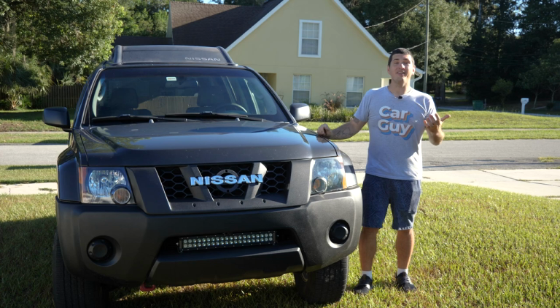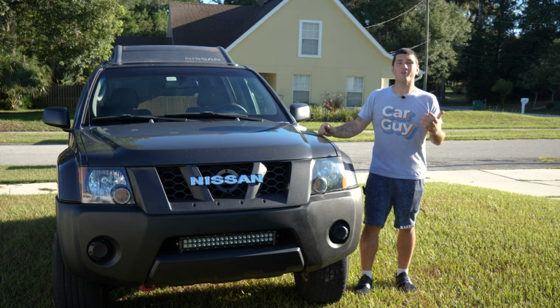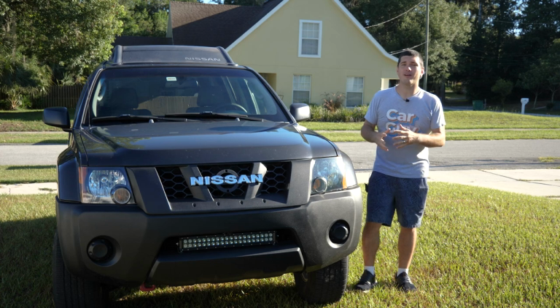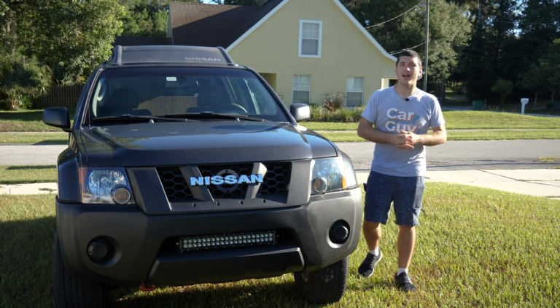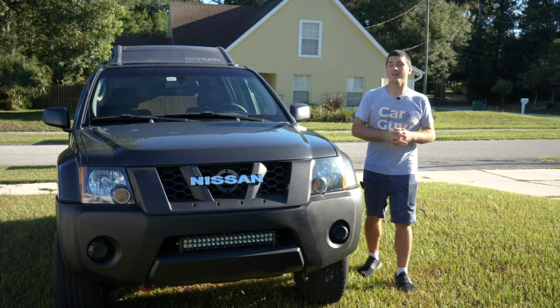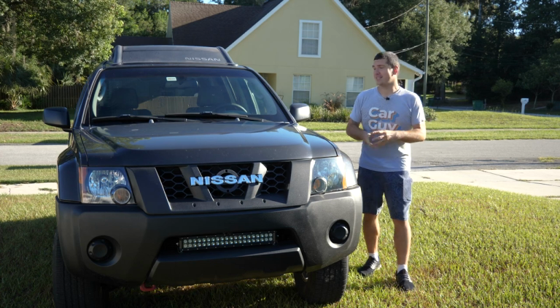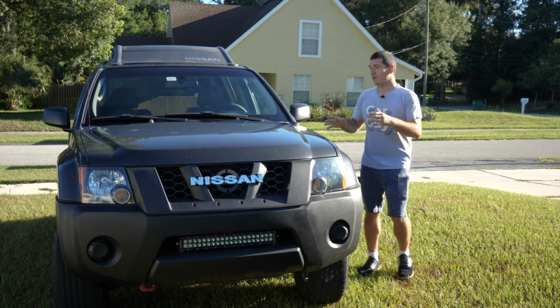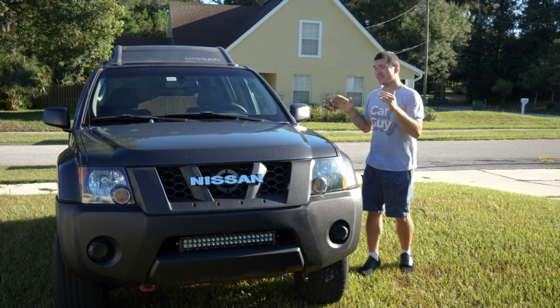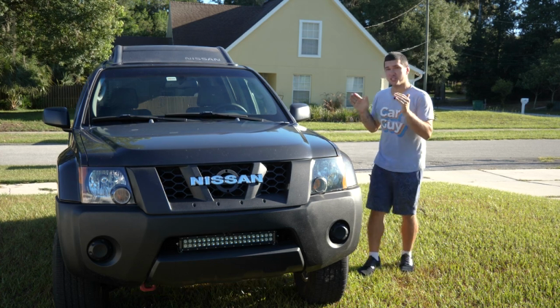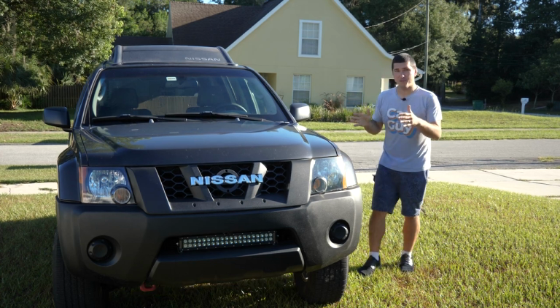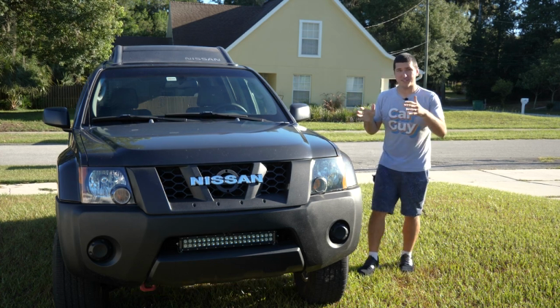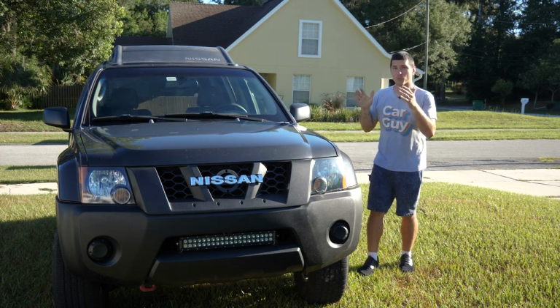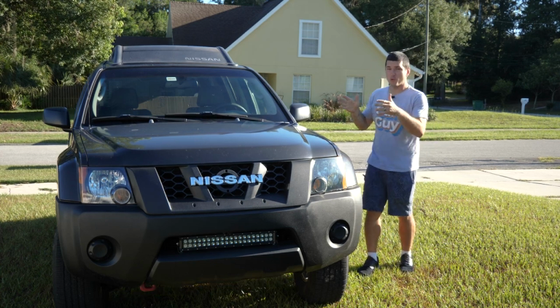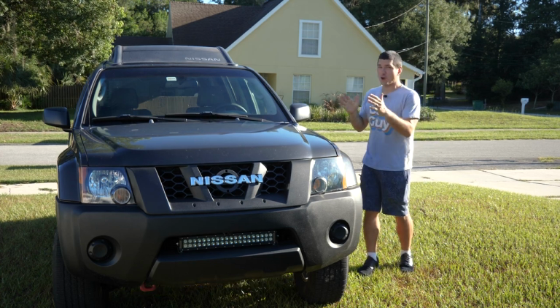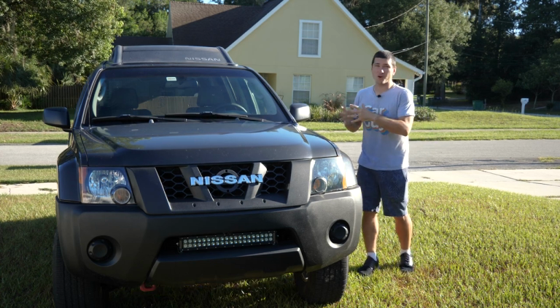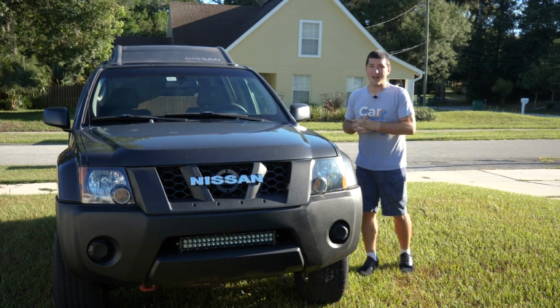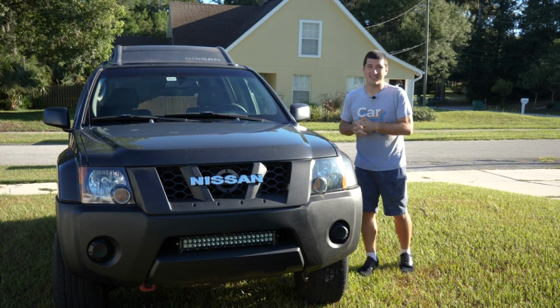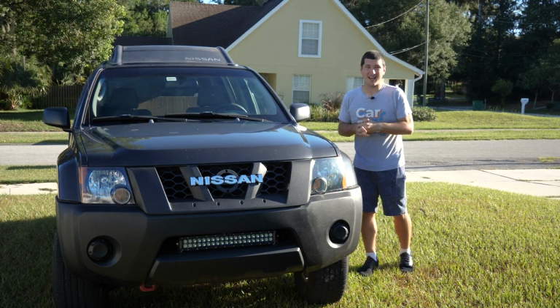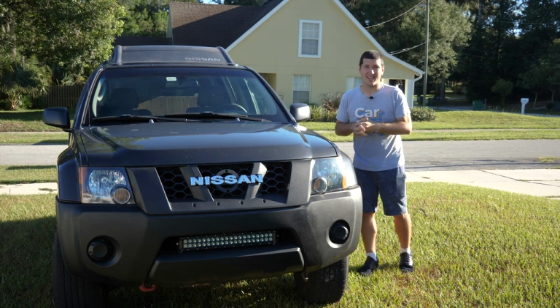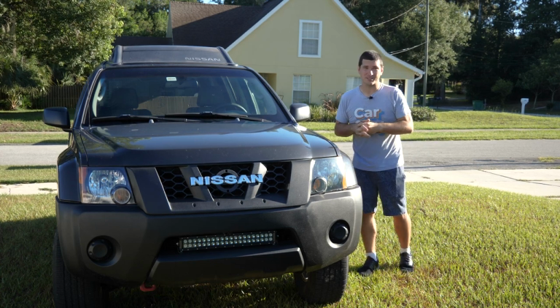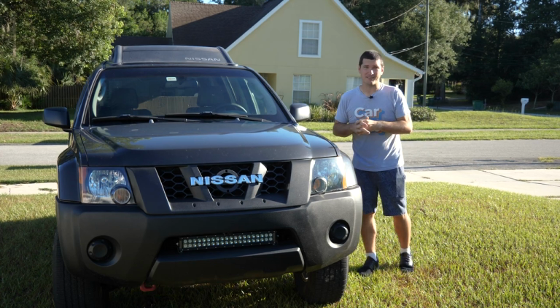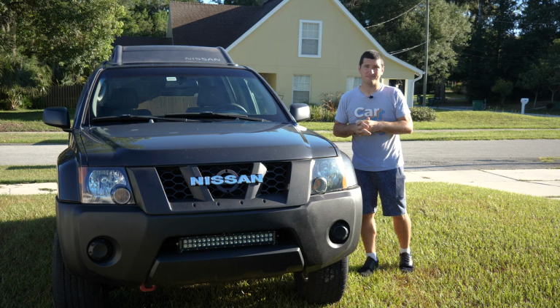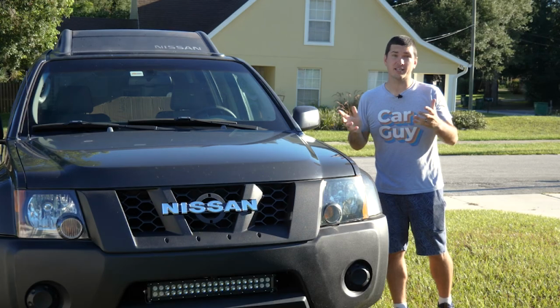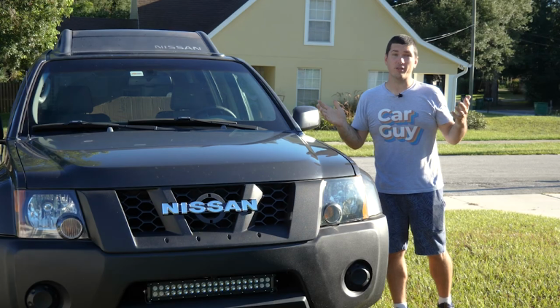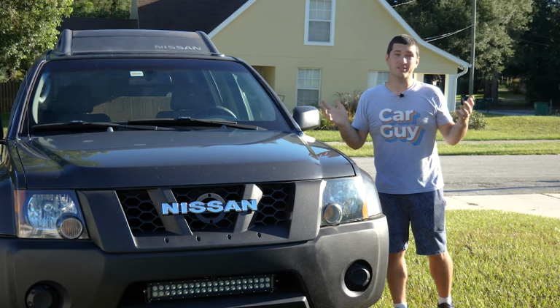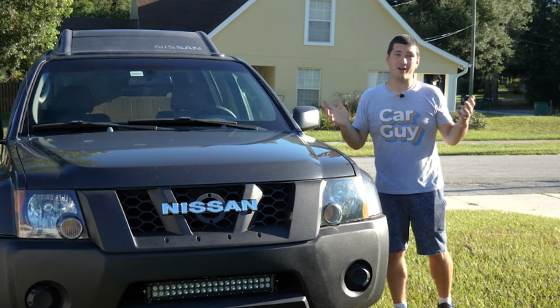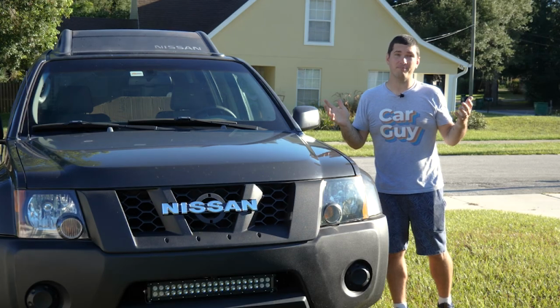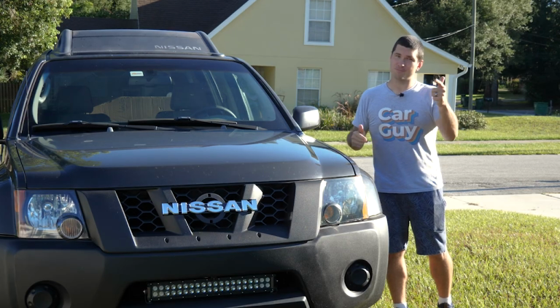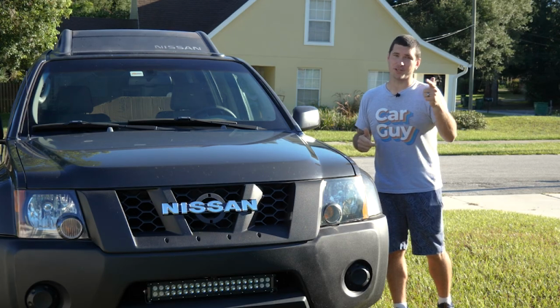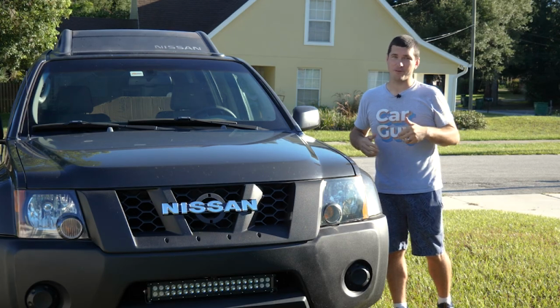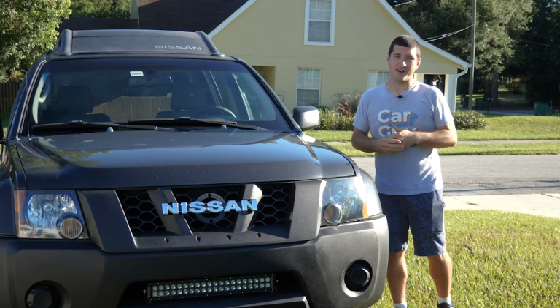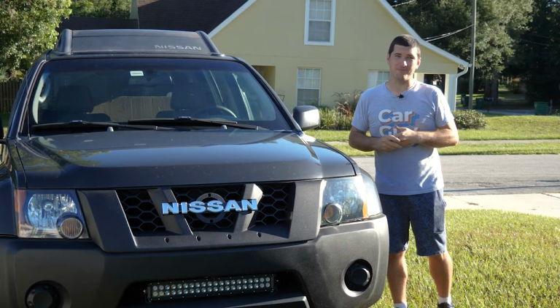Hey there, RyTheCarGuy here, and today we bought the cheapest roof cargo basket on Amazon. Is it a complete piece of crap? Stick around and find out.